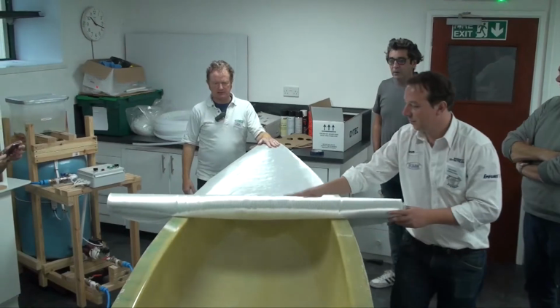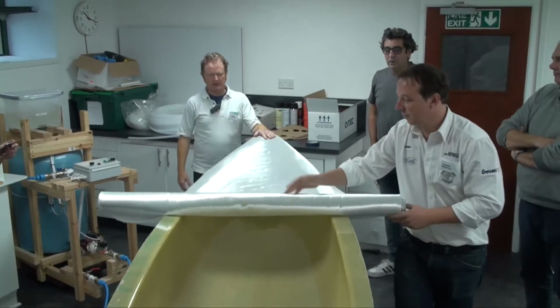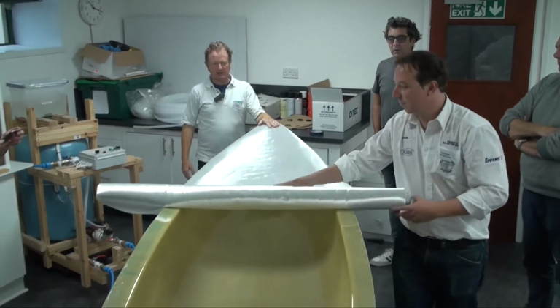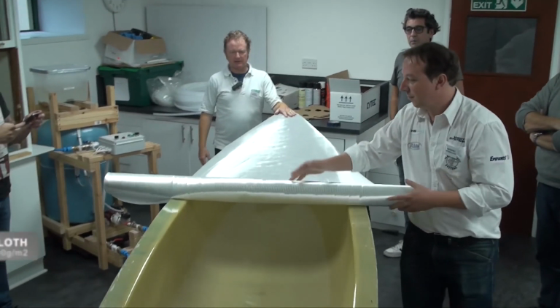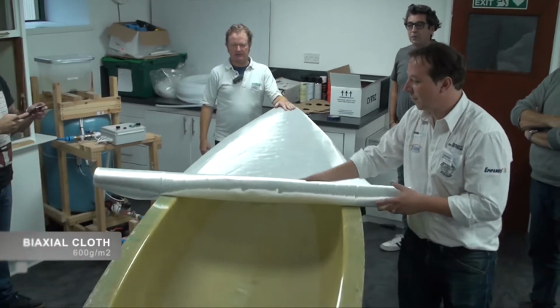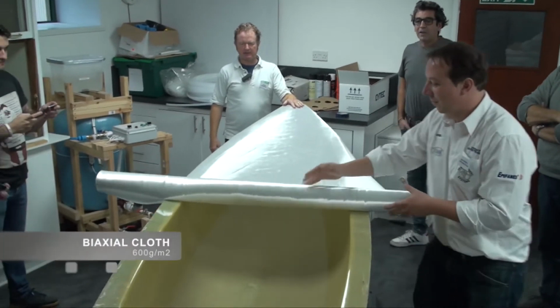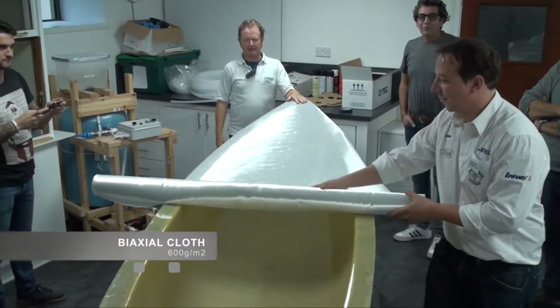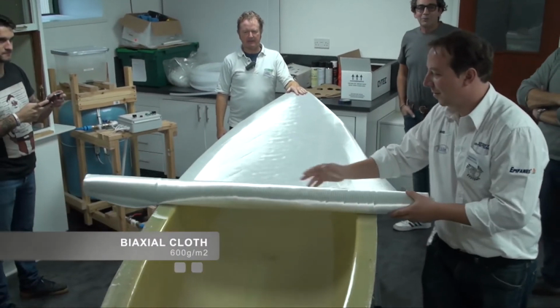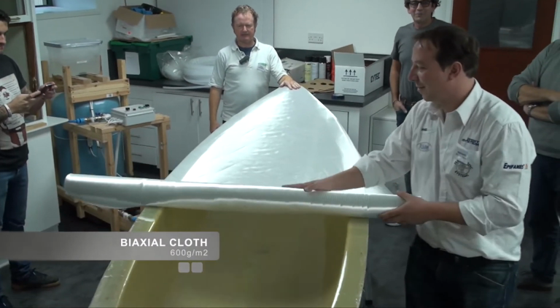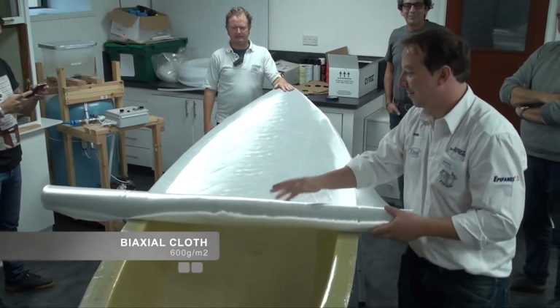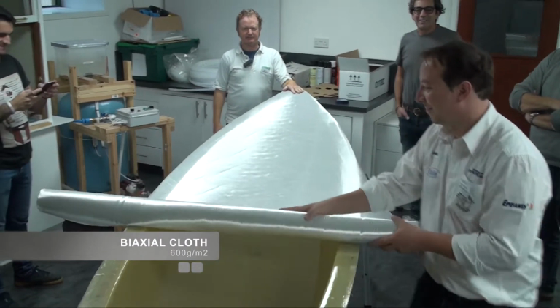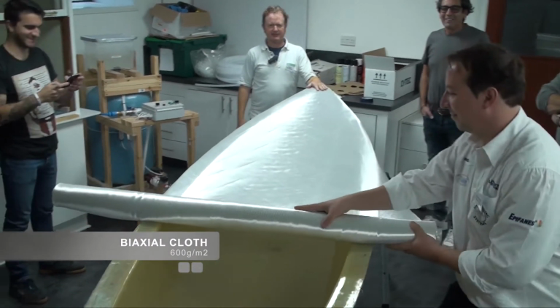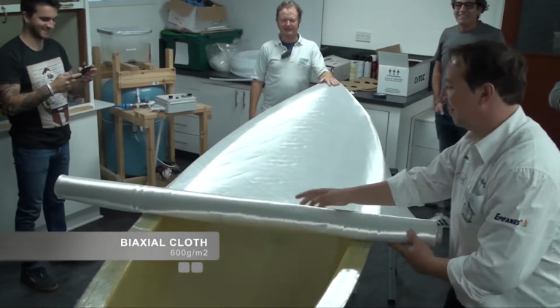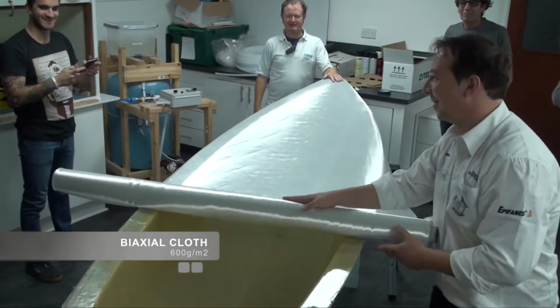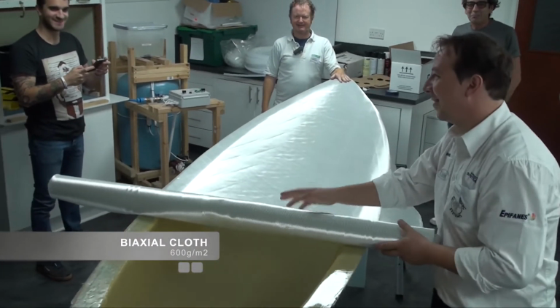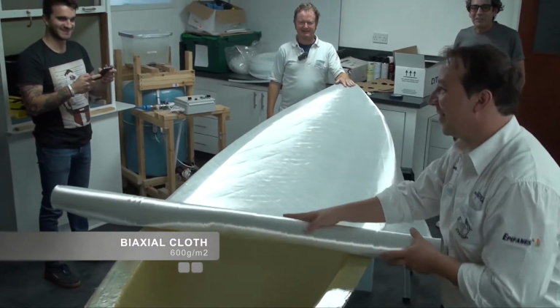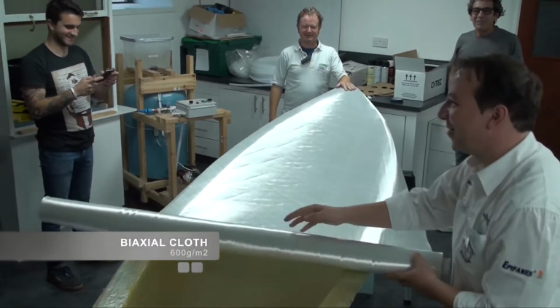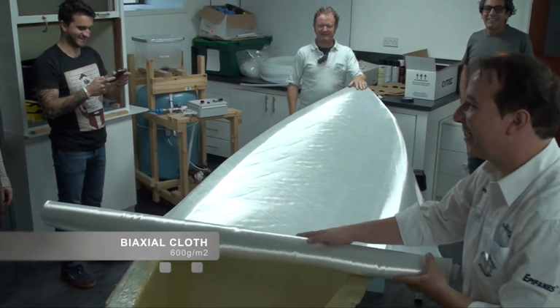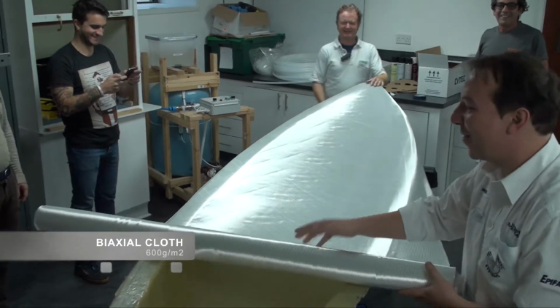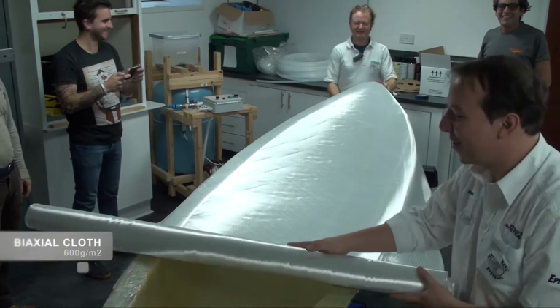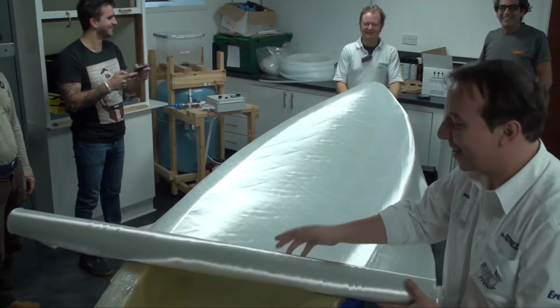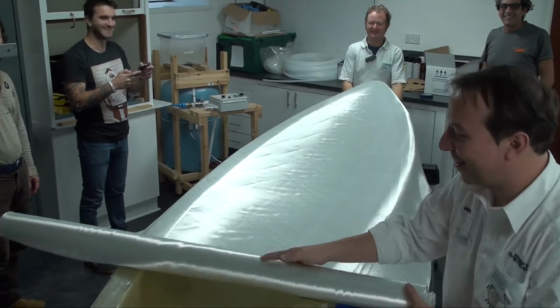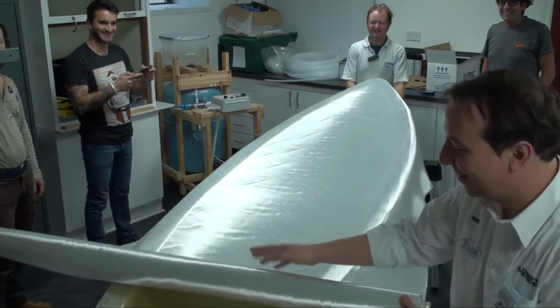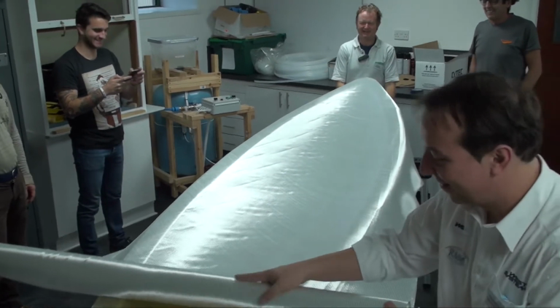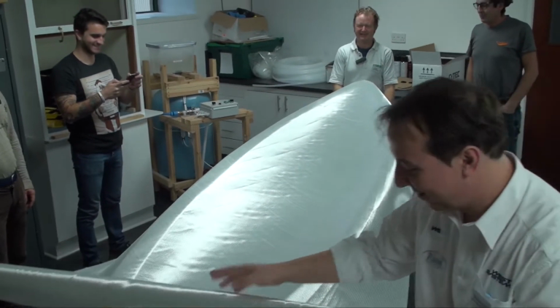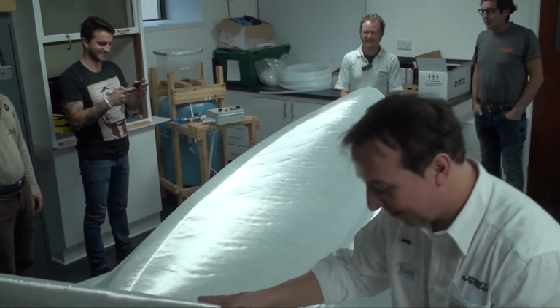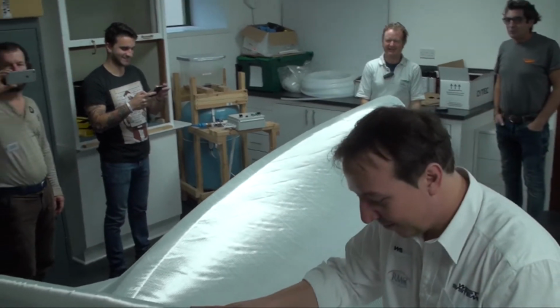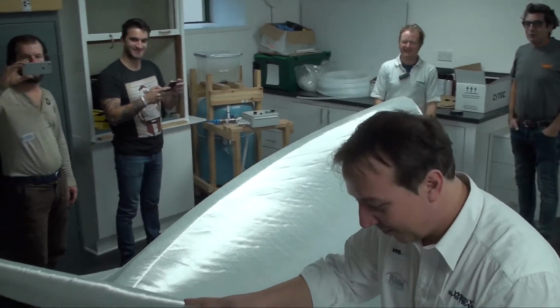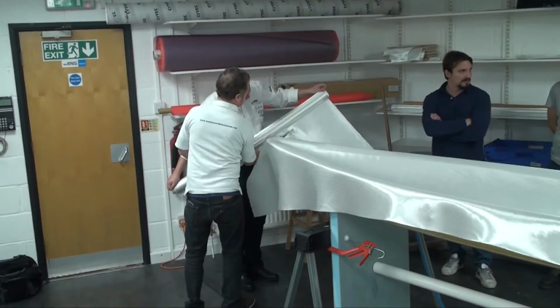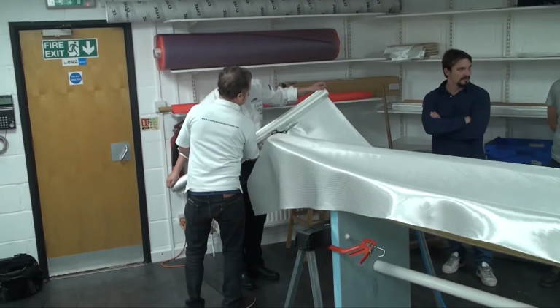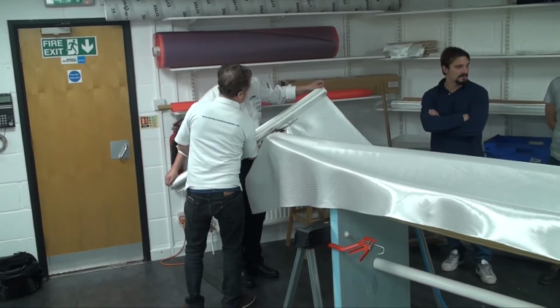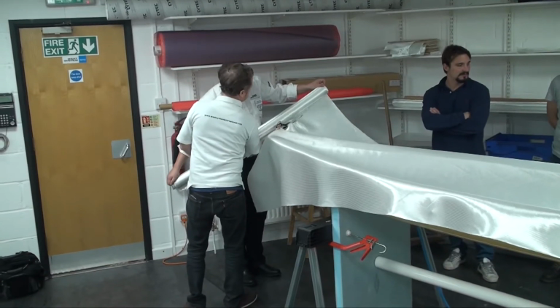Waxing complete, the first of two layers of biaxial cloth is rolled out over the mould, ensuring there is enough overlap for trimming.